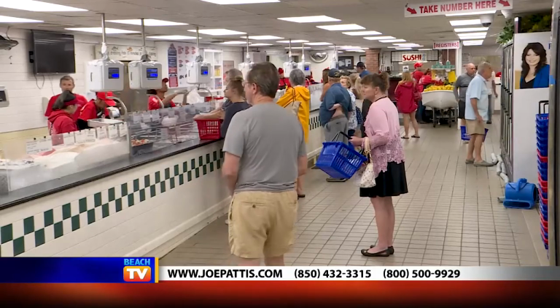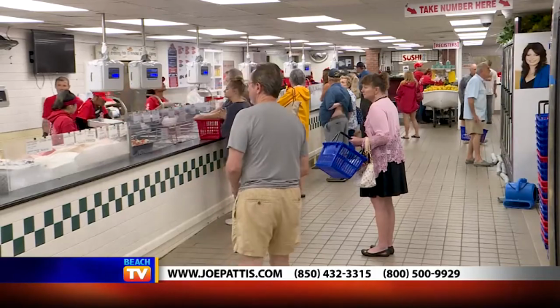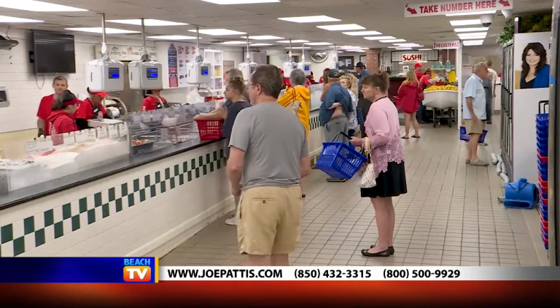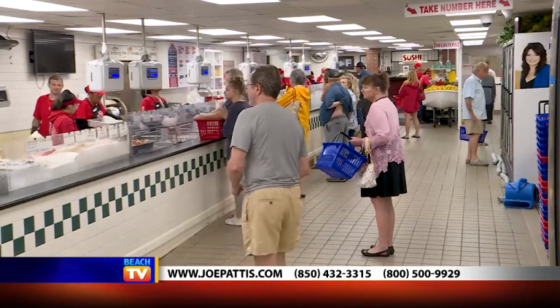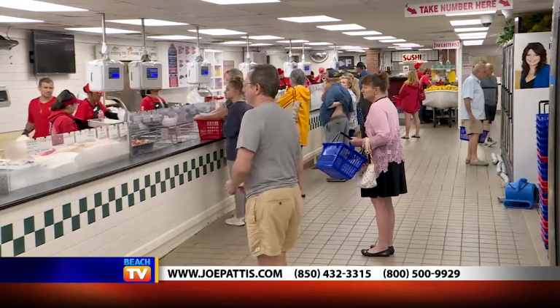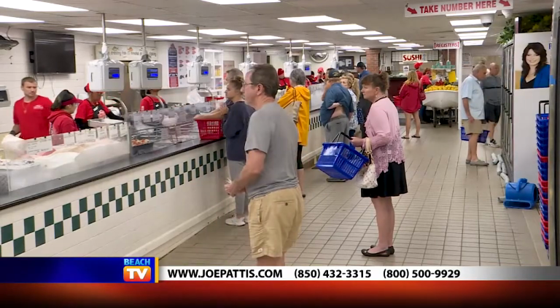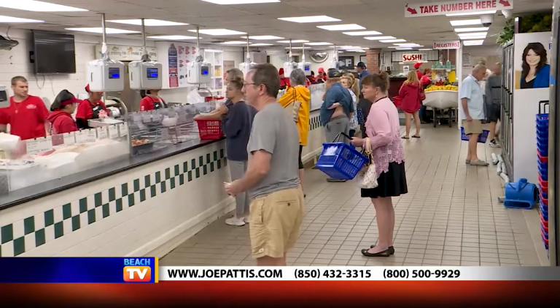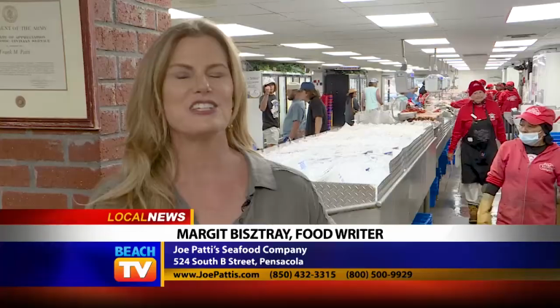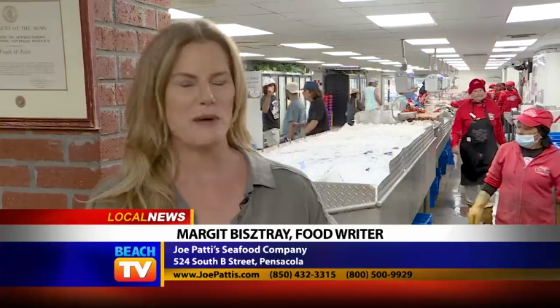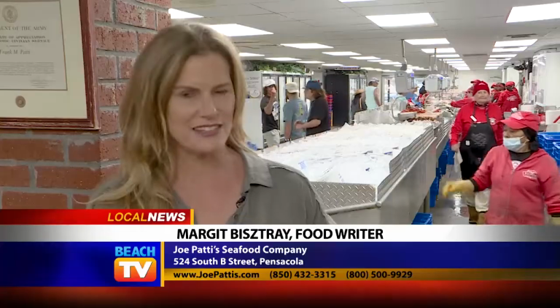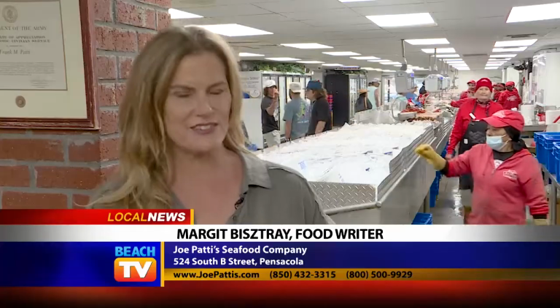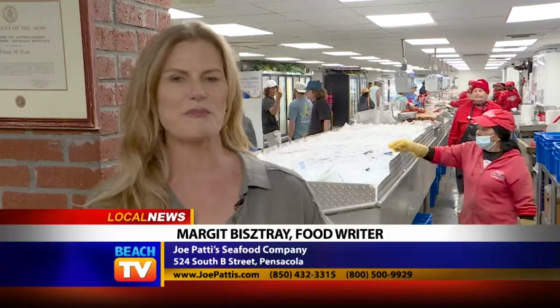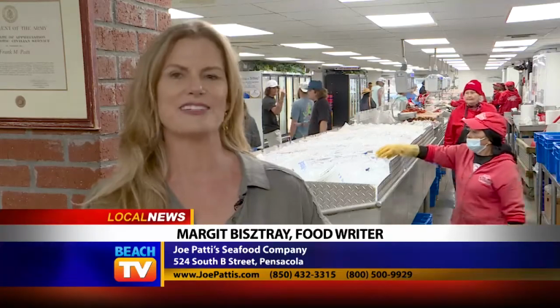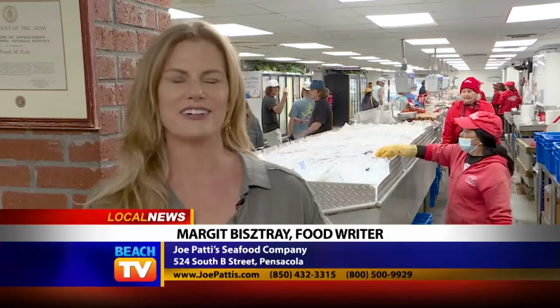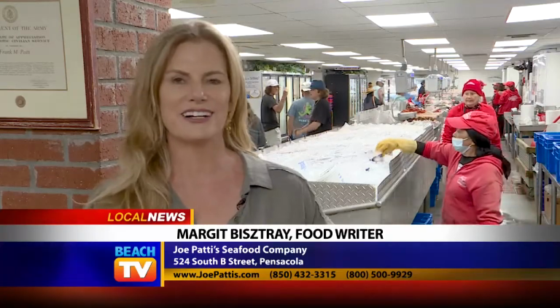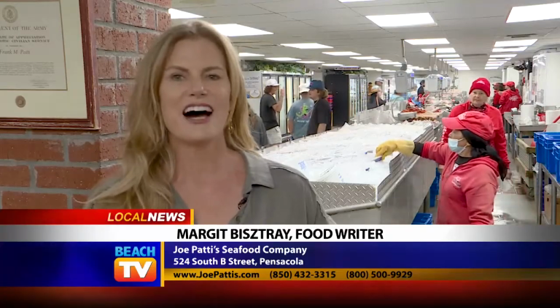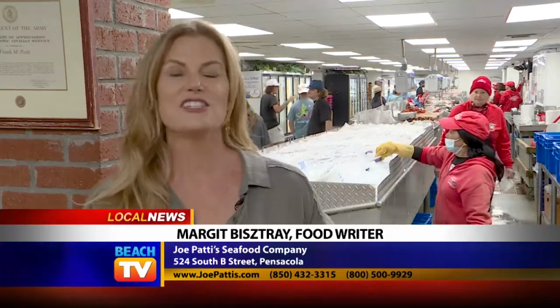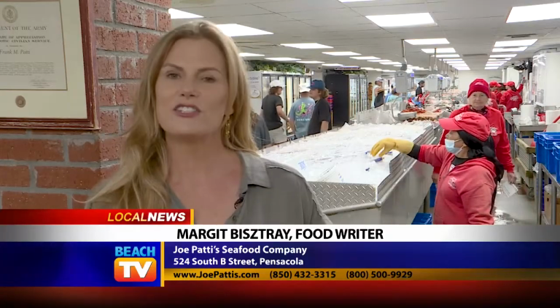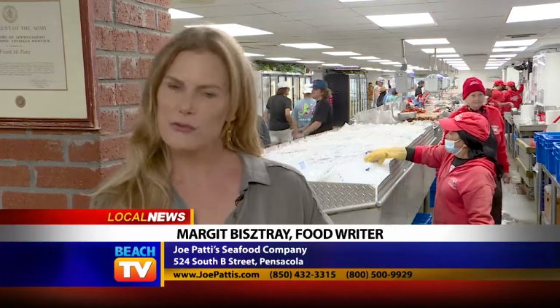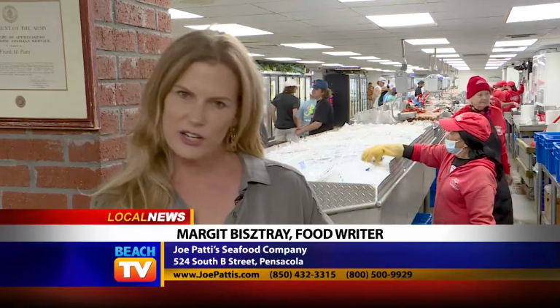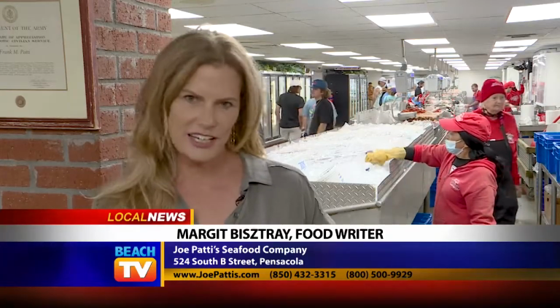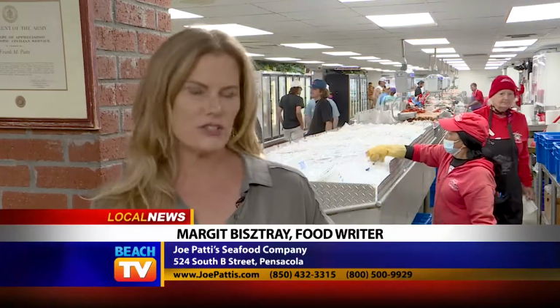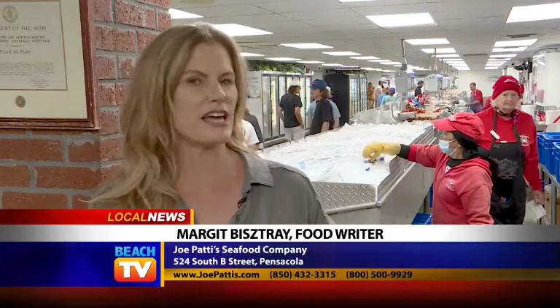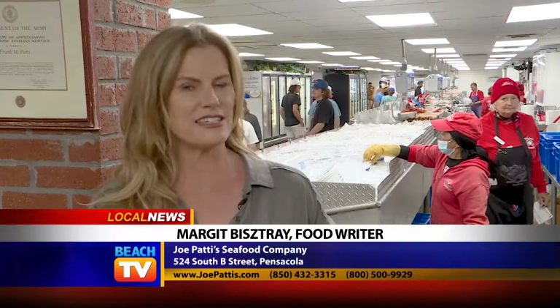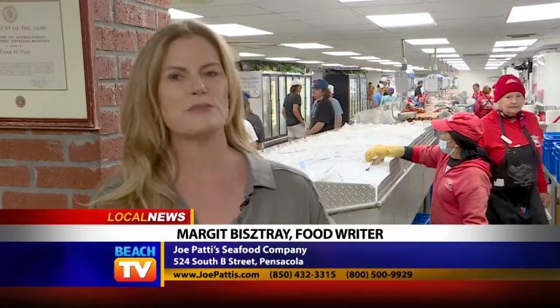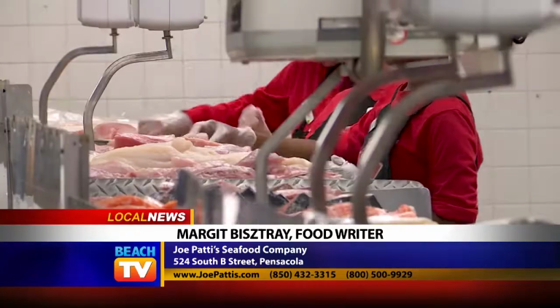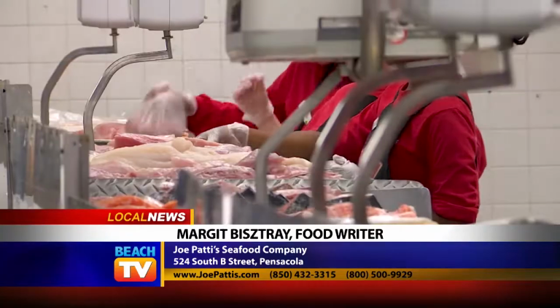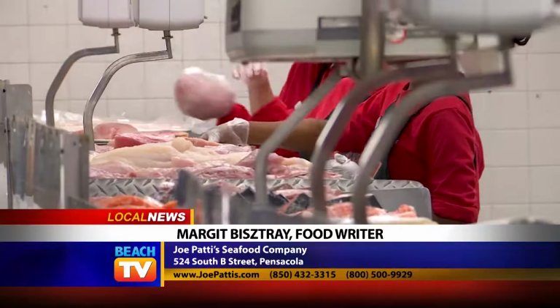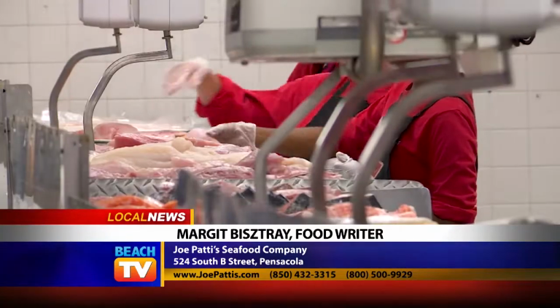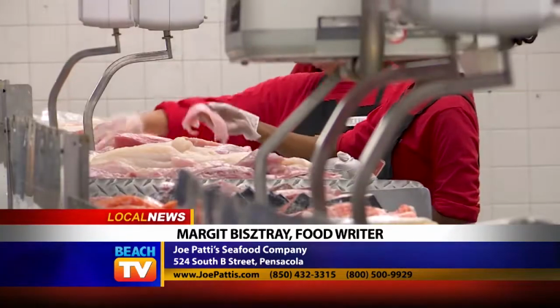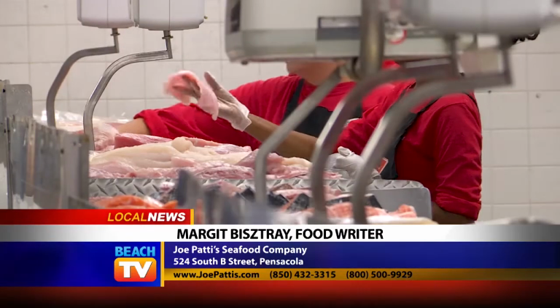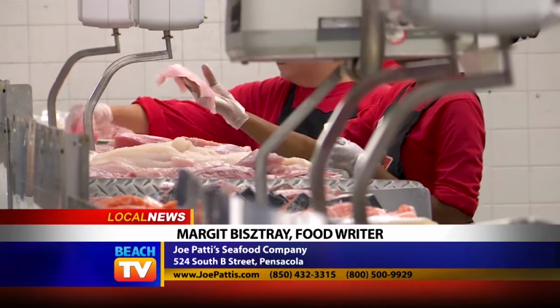That's my dining tip for you today — Joe Patty's Seafood in Pensacola. I'll see you soon for more dining news and tips here on Beach TV.